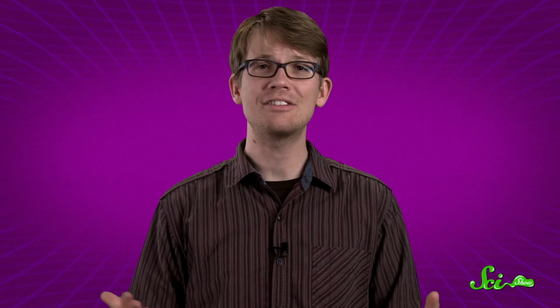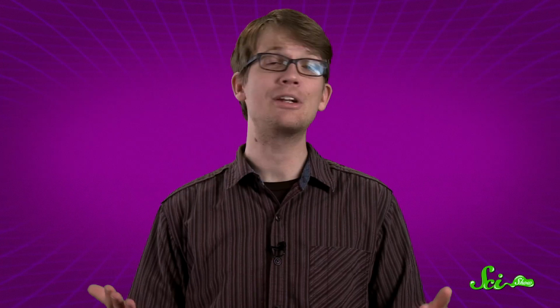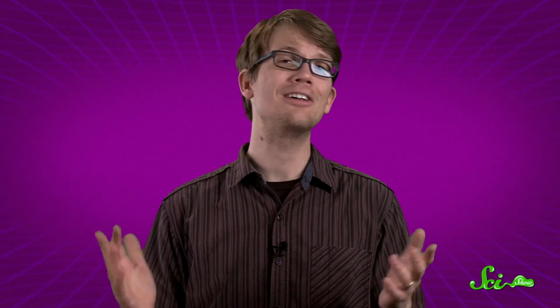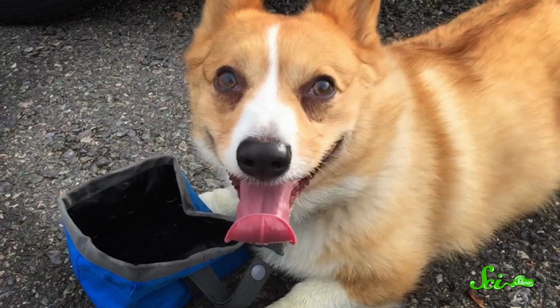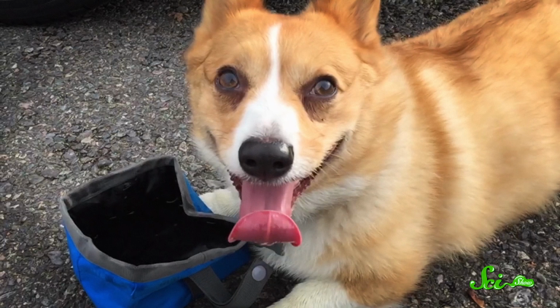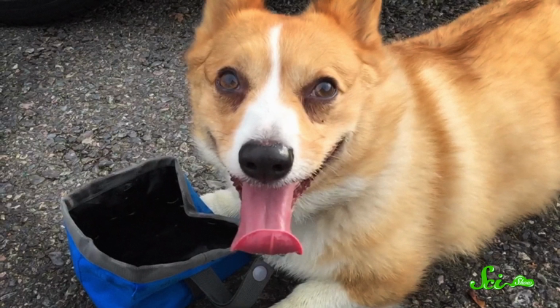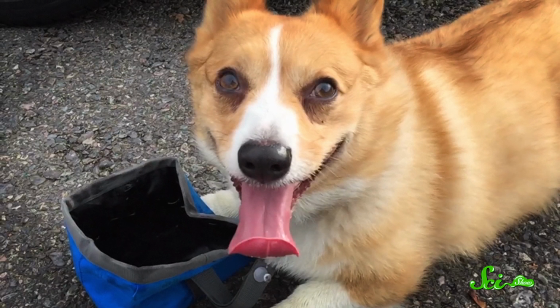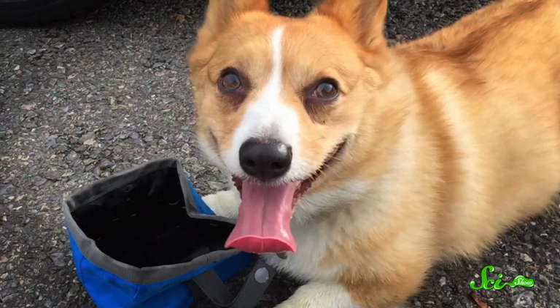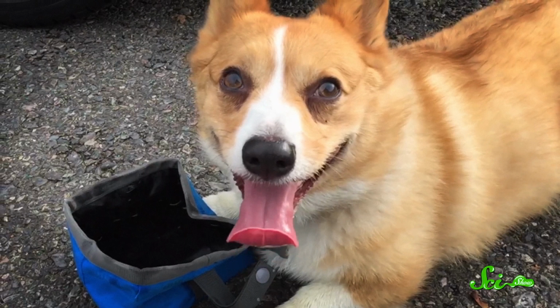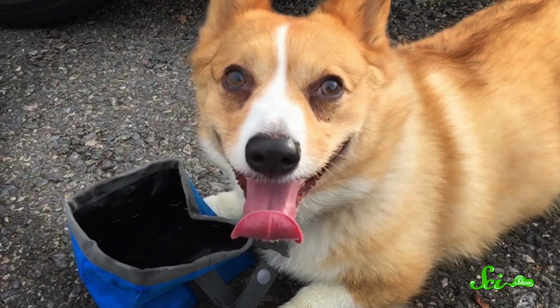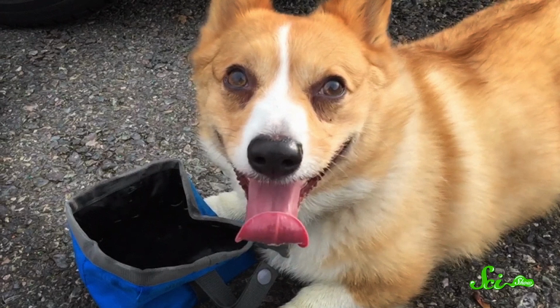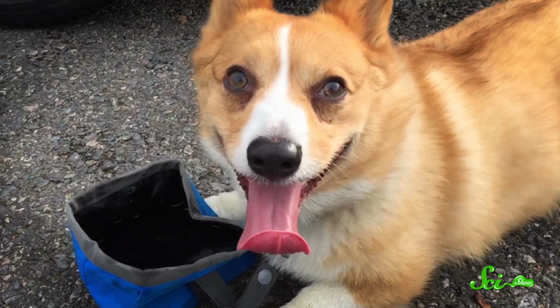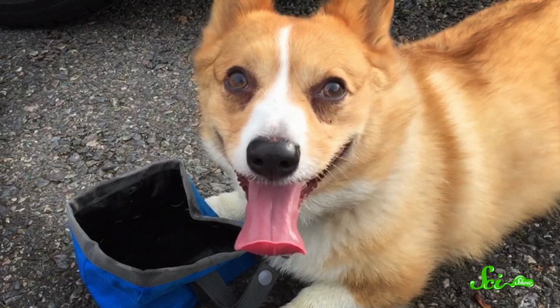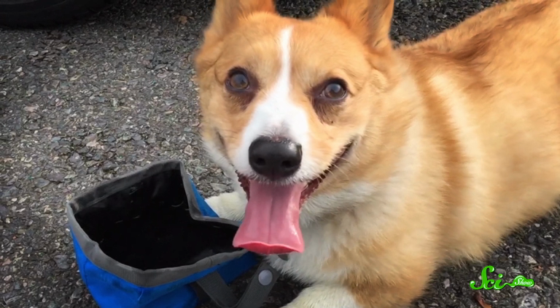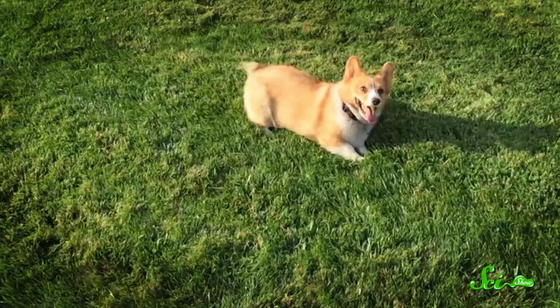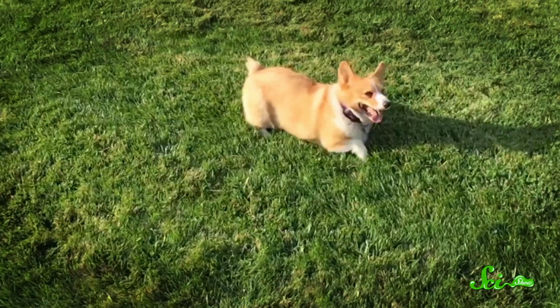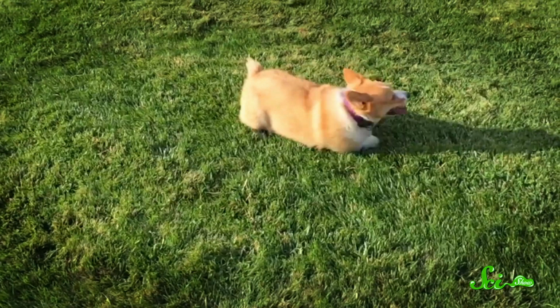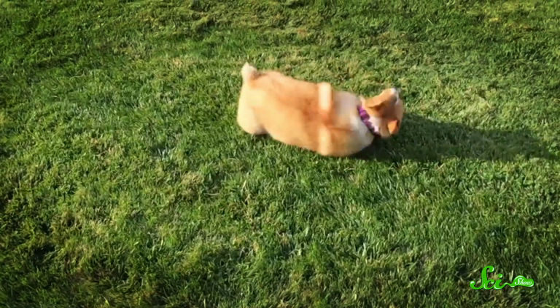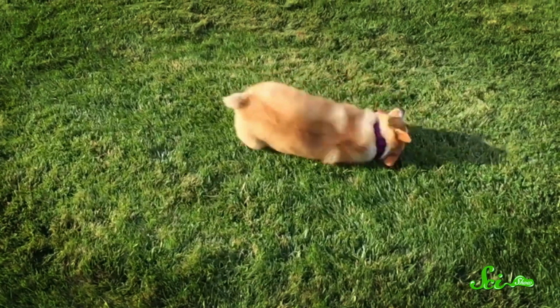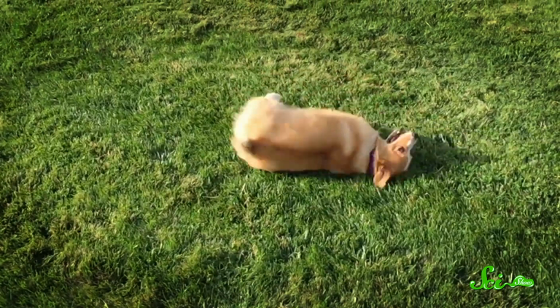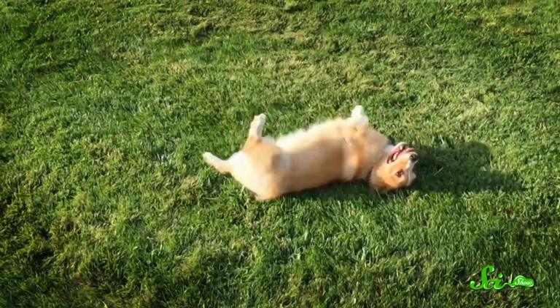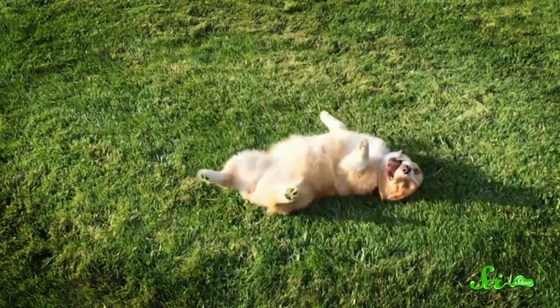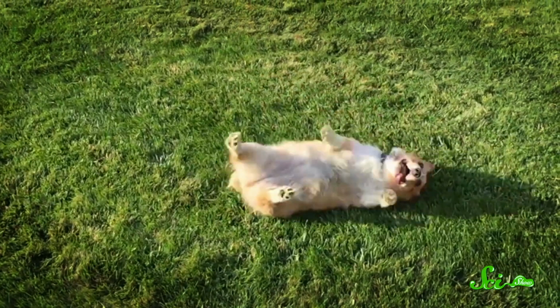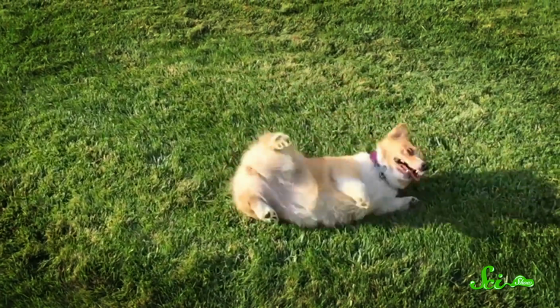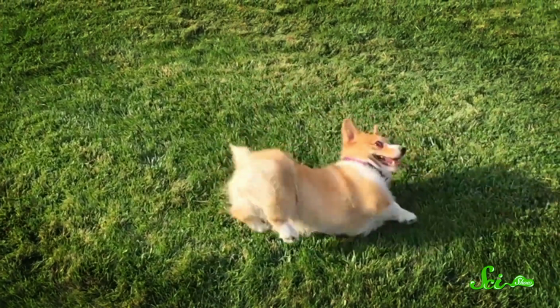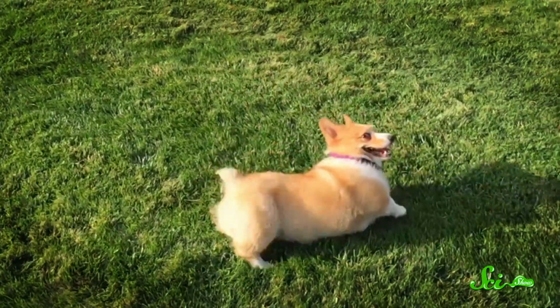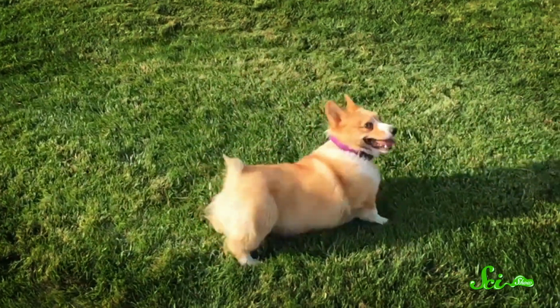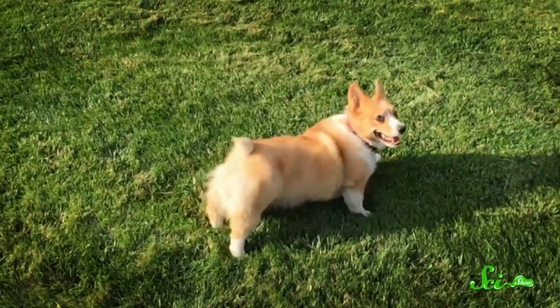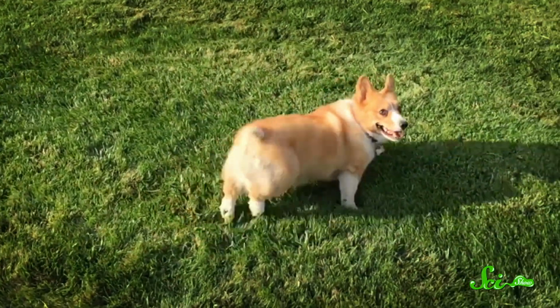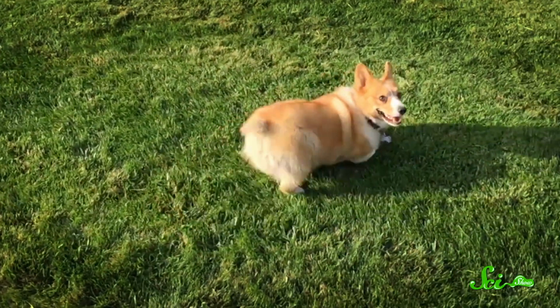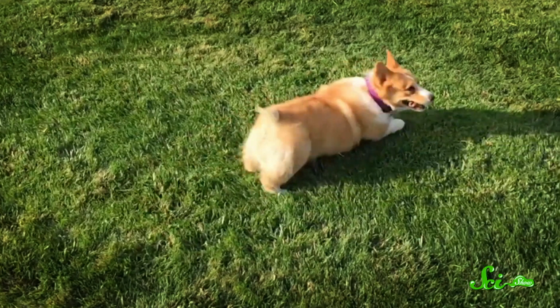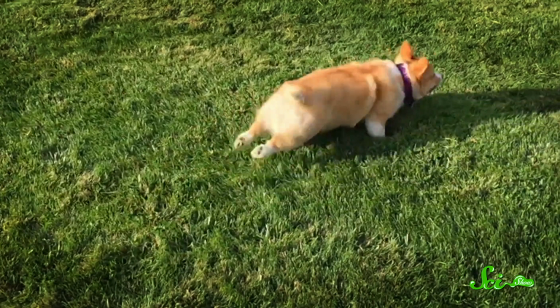So next time your dog looks like this, give her some water, maybe a hug, and then both of you take a moment to be thankful for the process of evaporation.